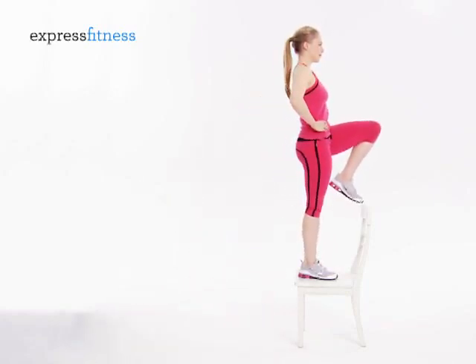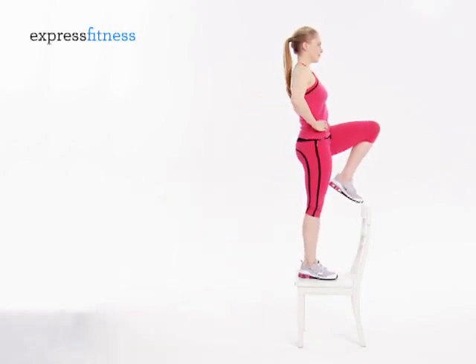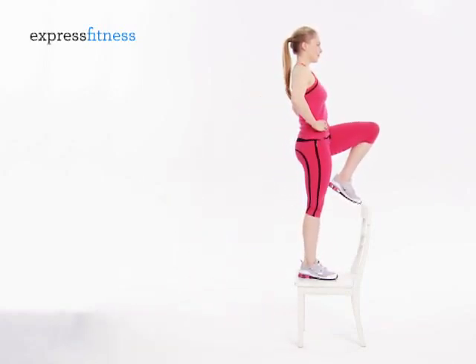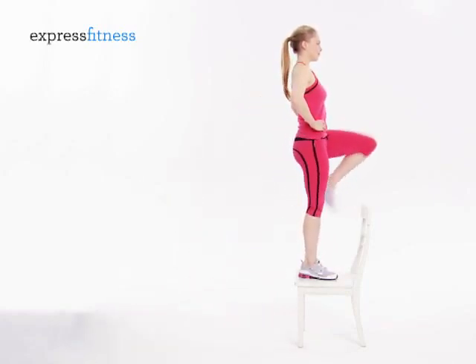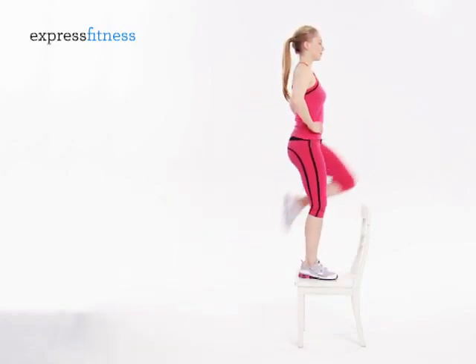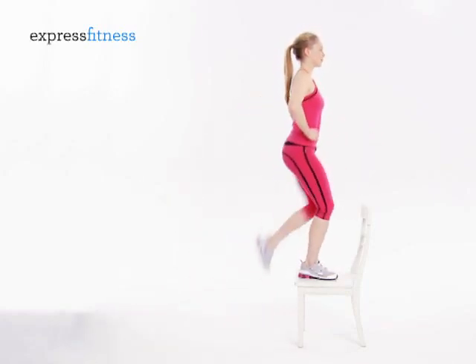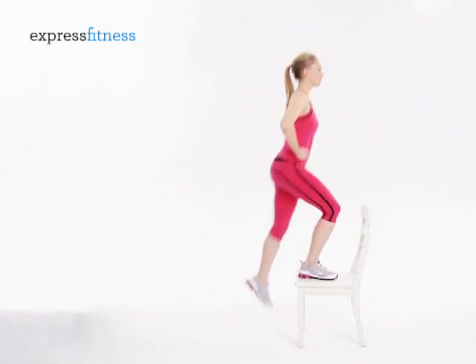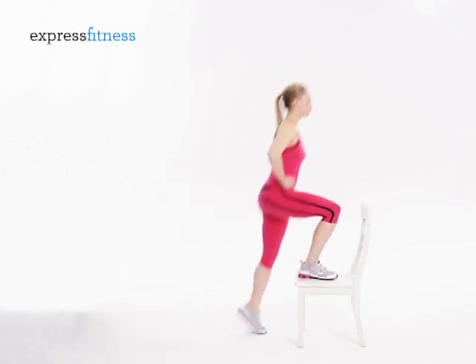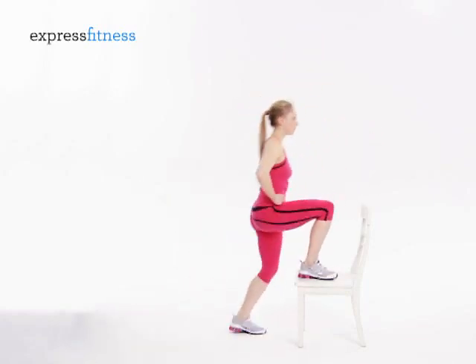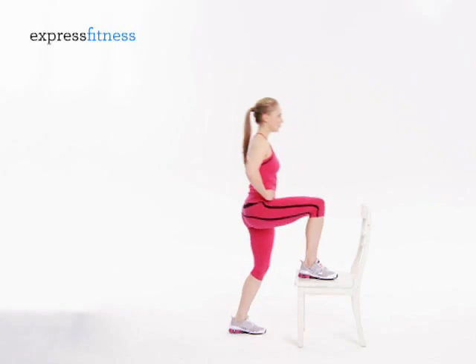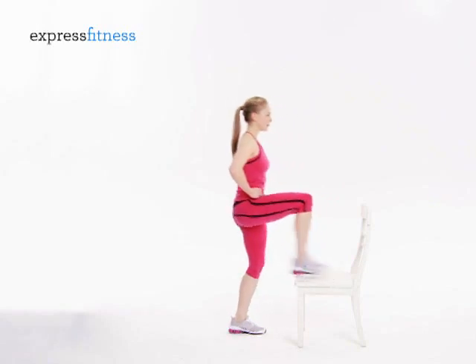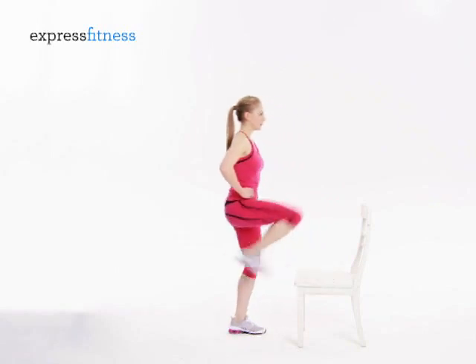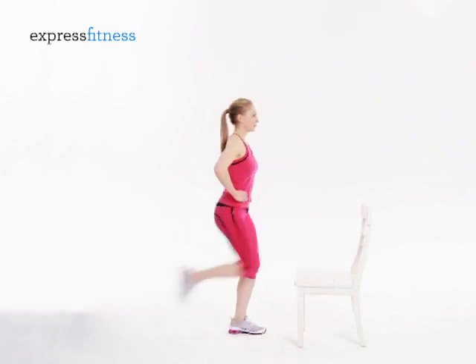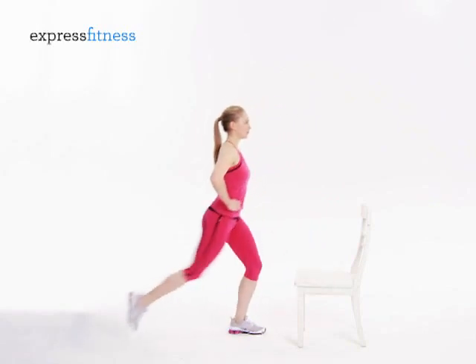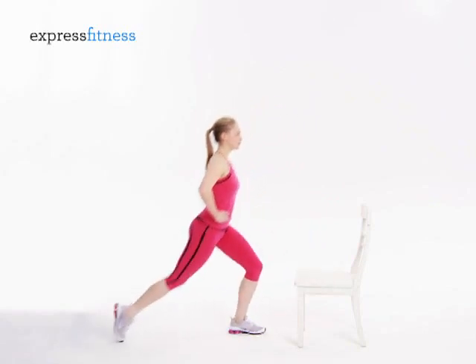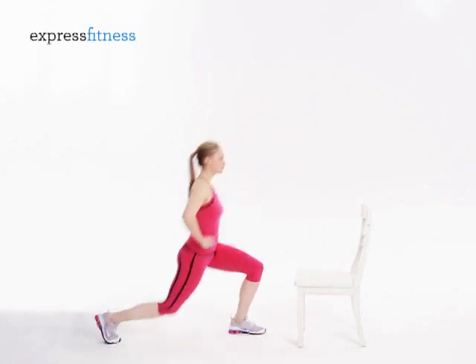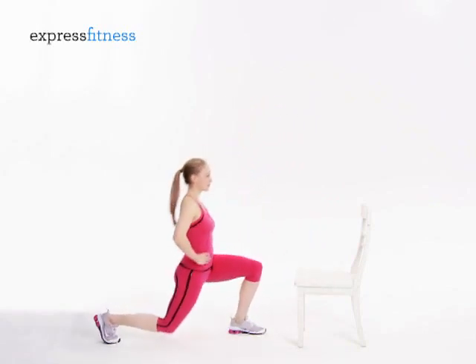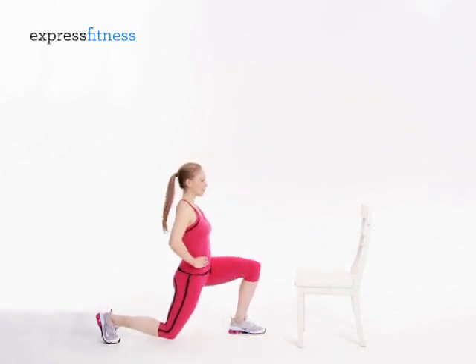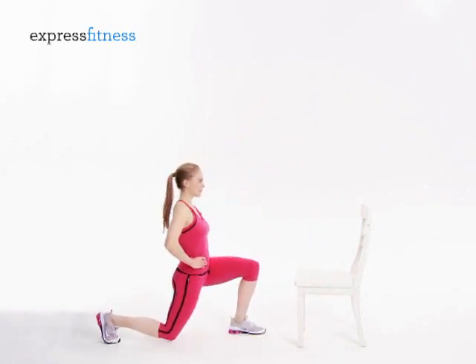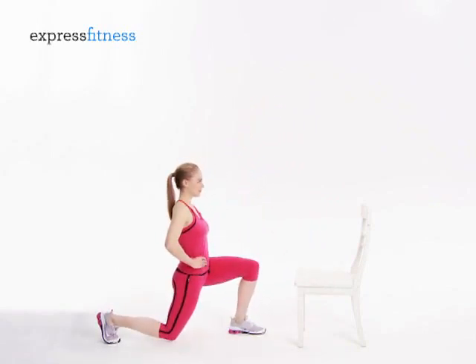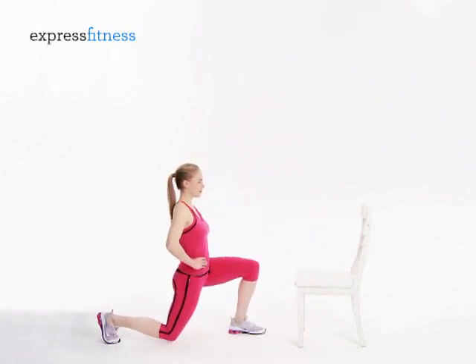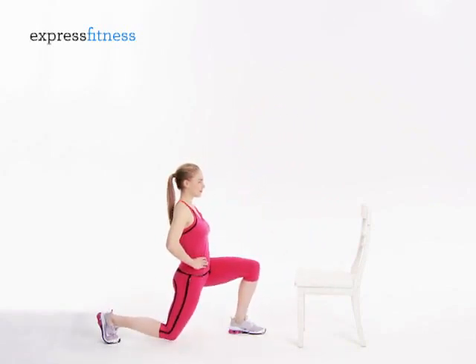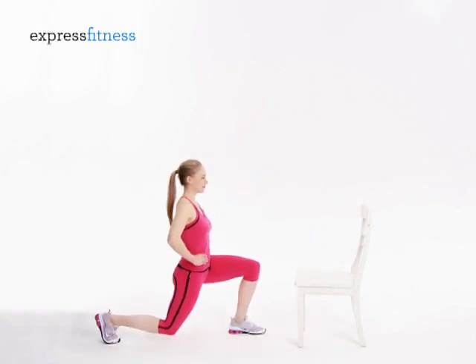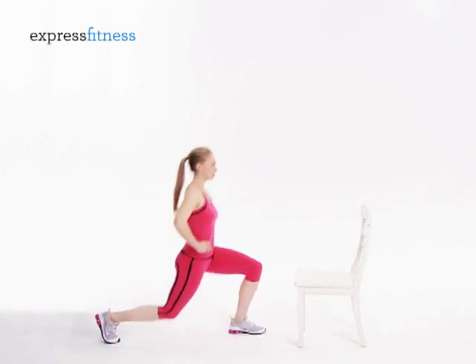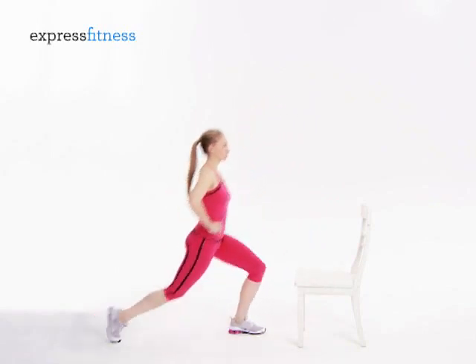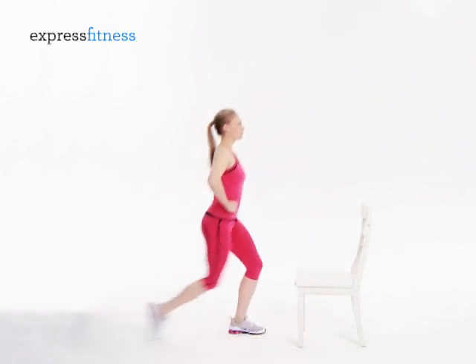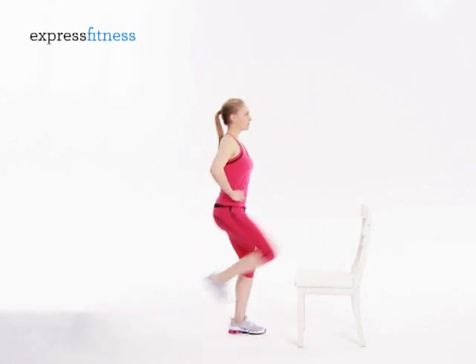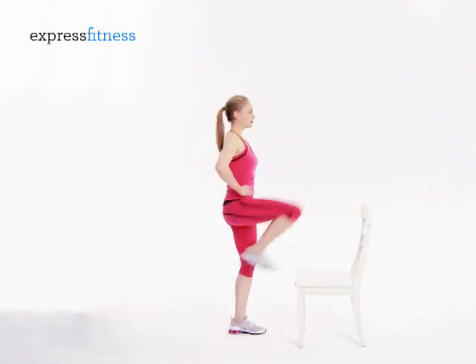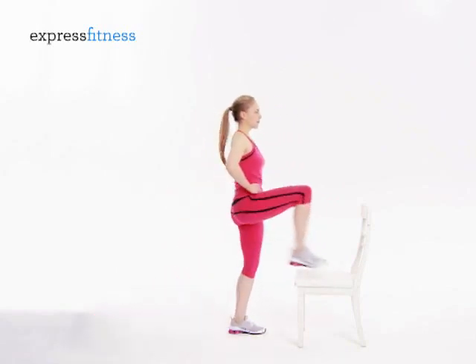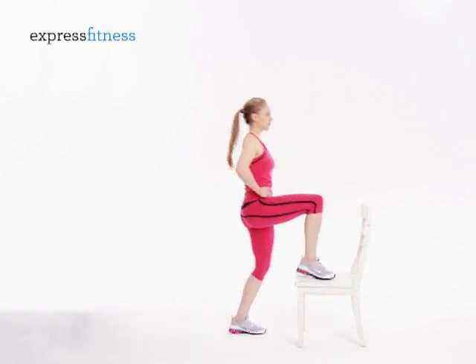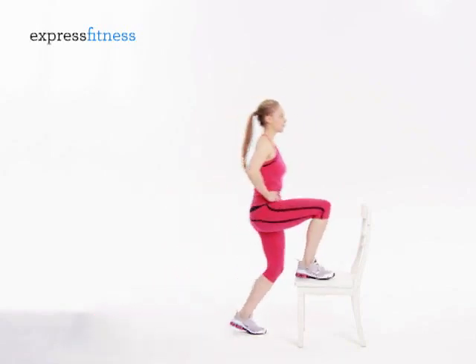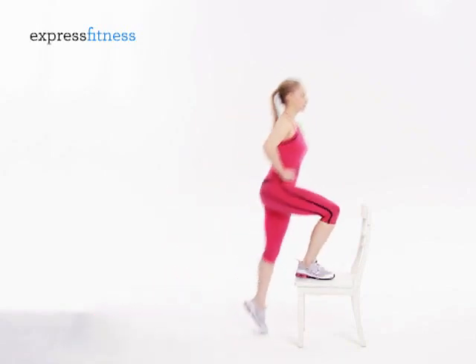You'll do 10 reps just like this, then switch sides and repeat.